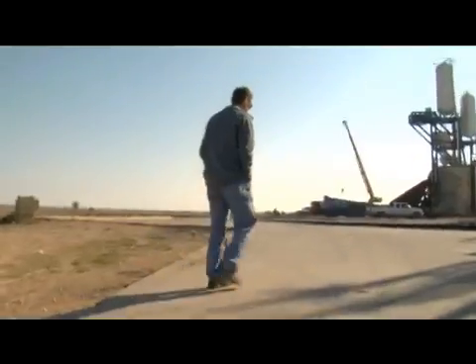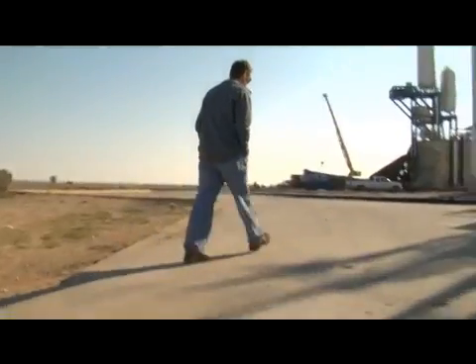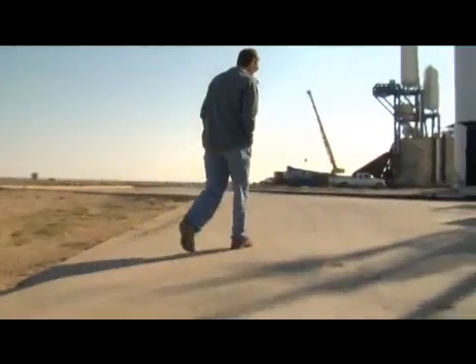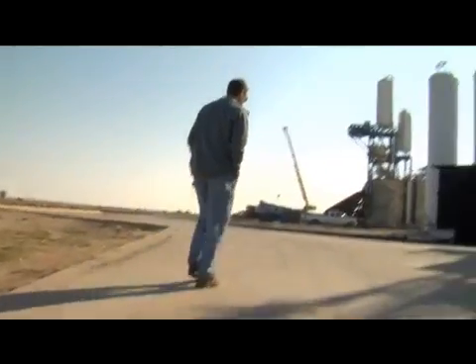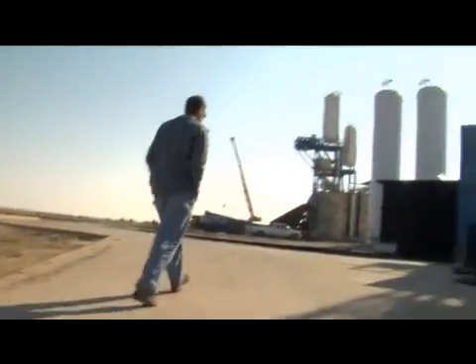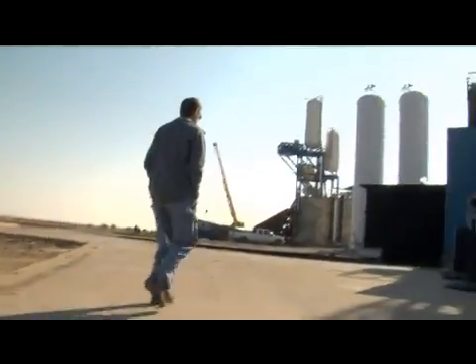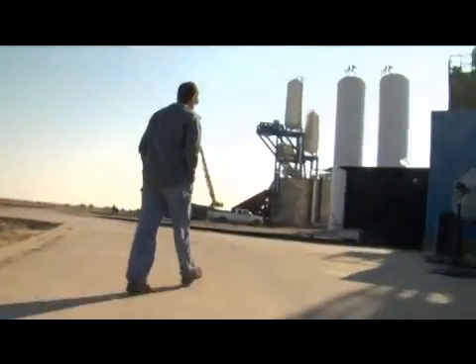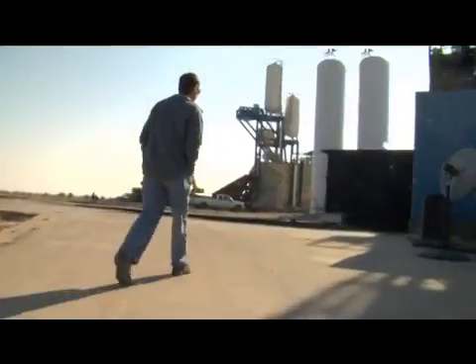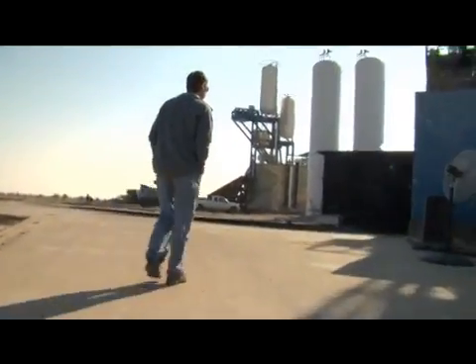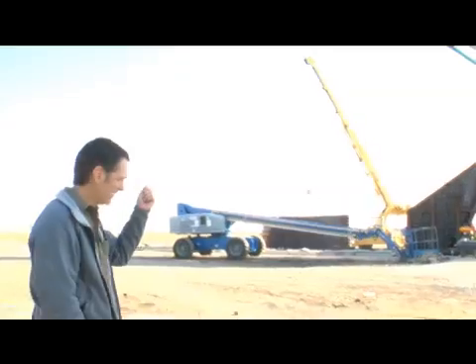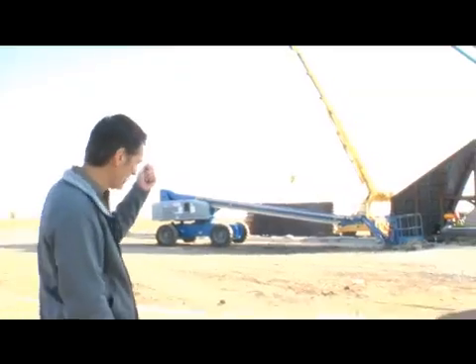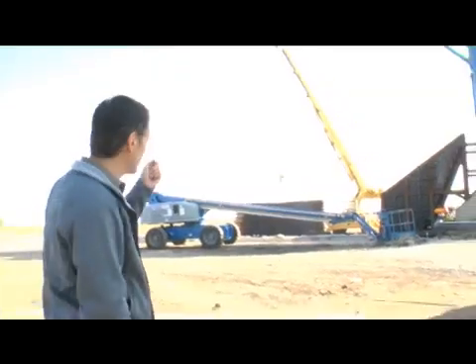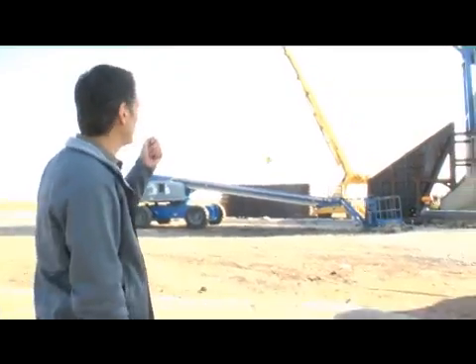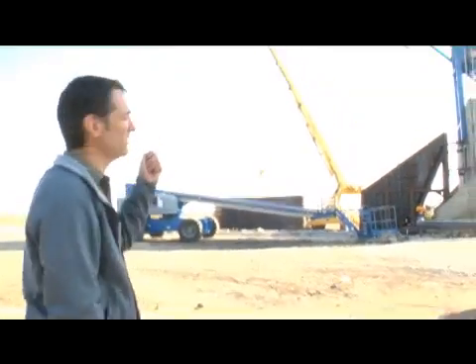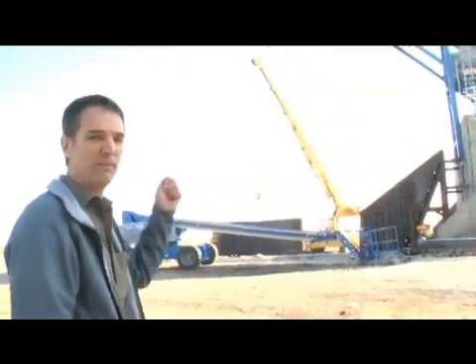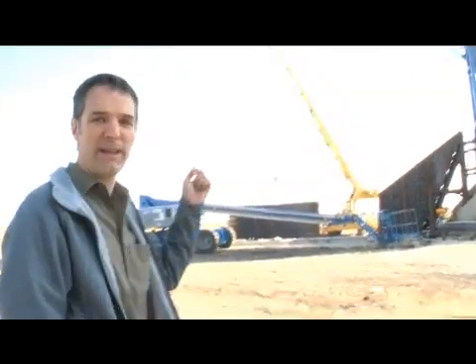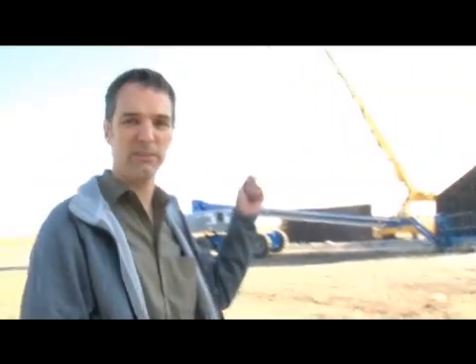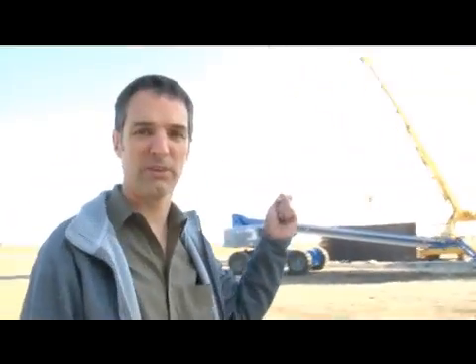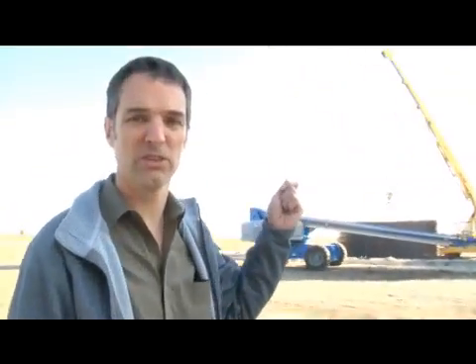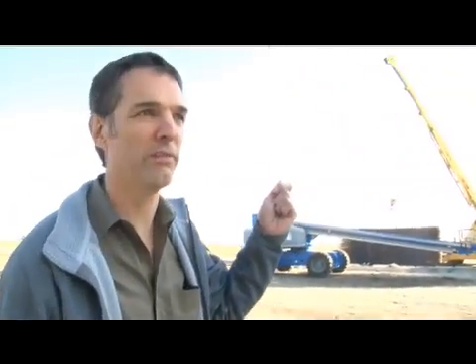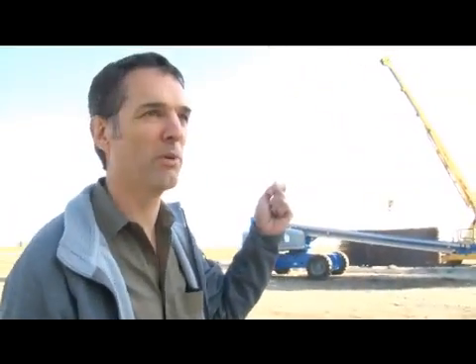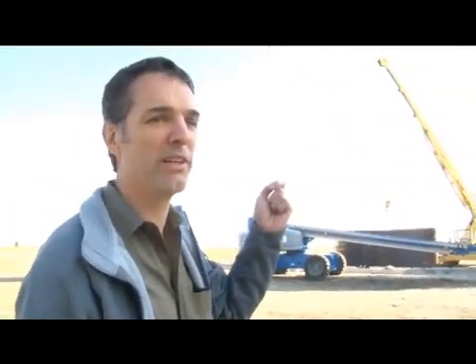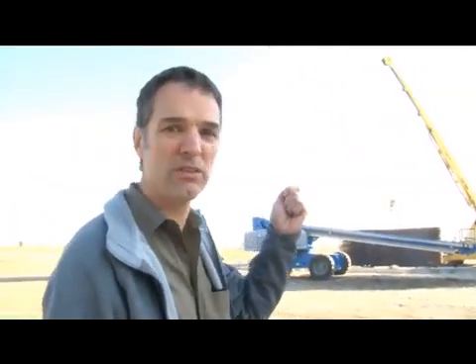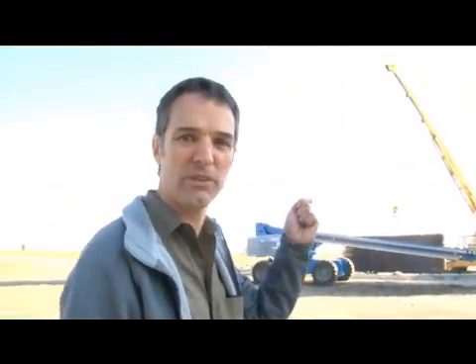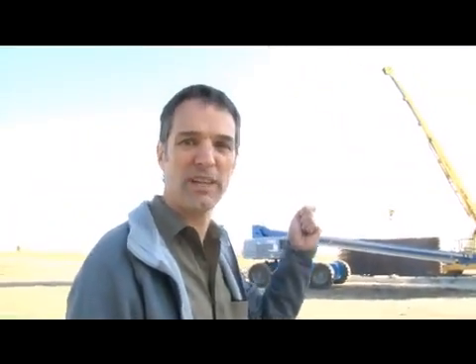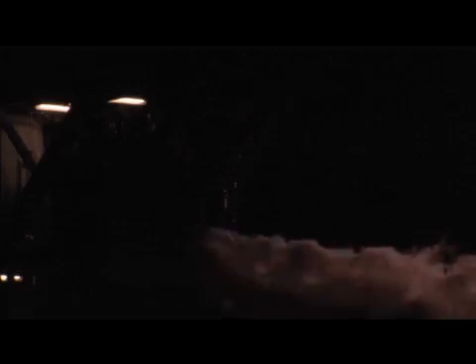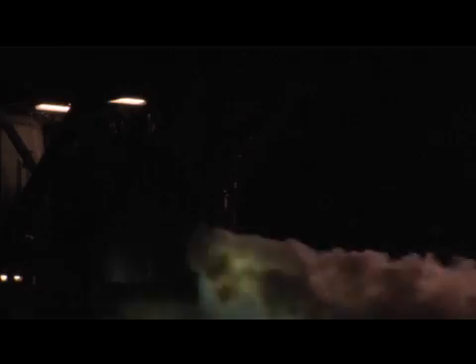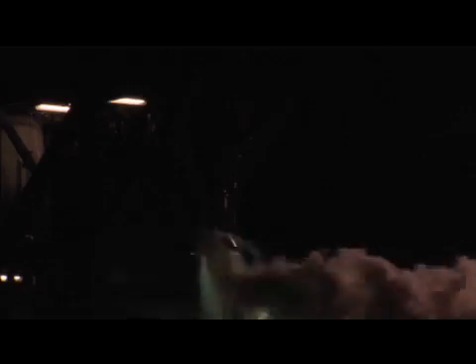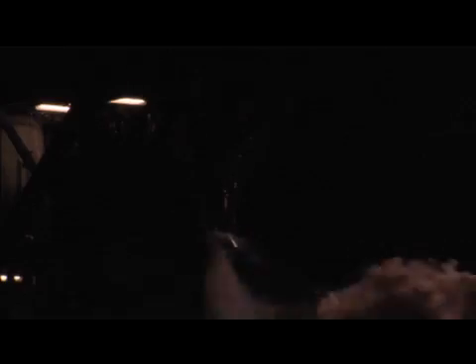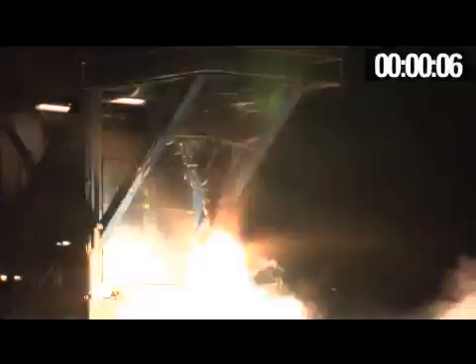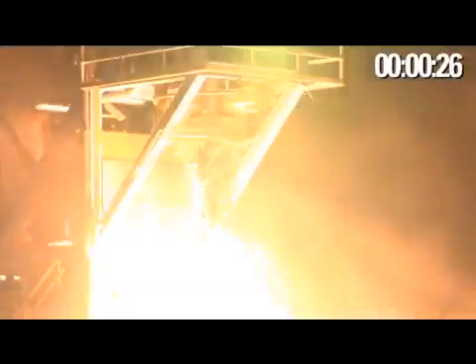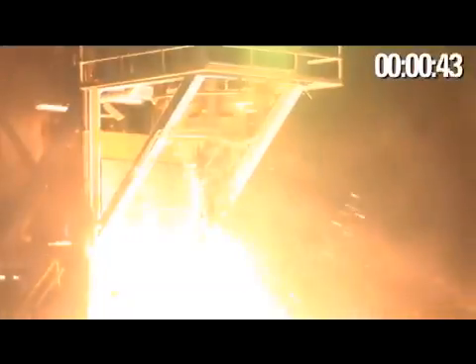This is the new Merlin test stand where we tested the vacuum version of the Merlin engine for the second stage of Falcon 9.